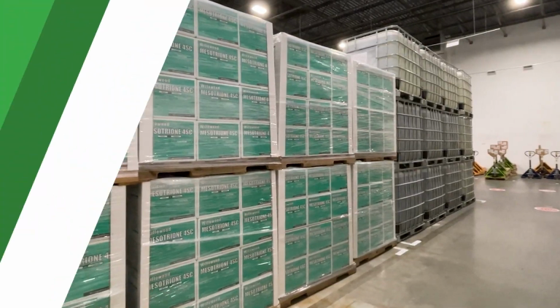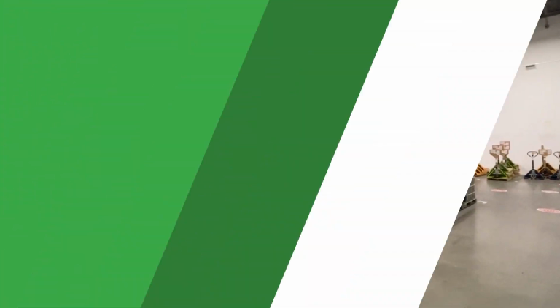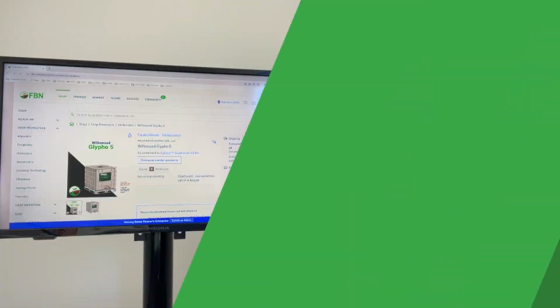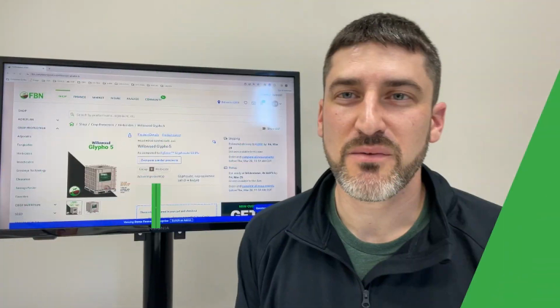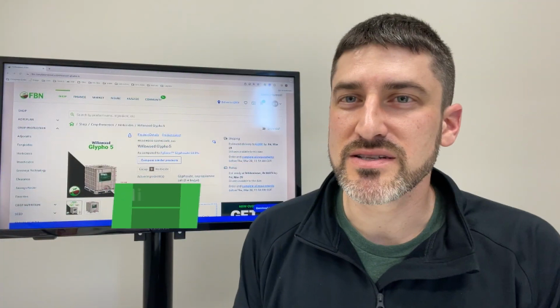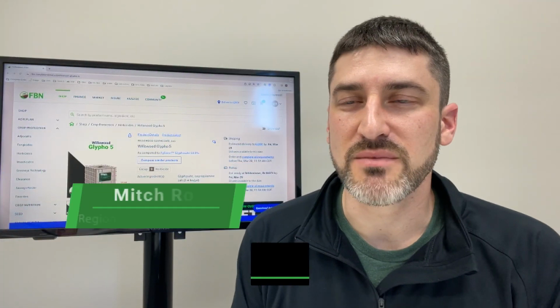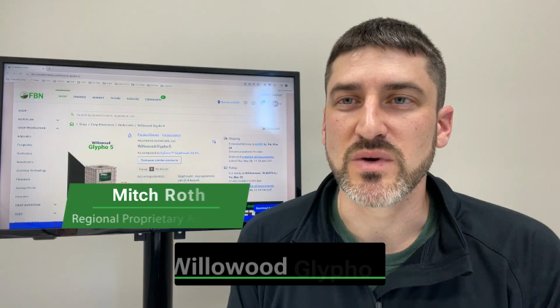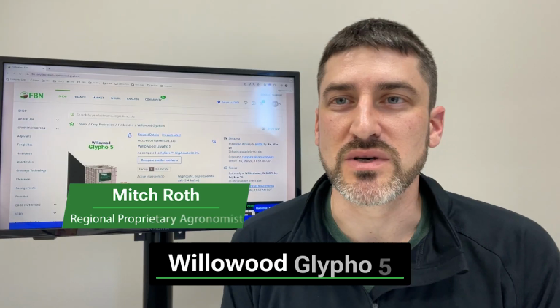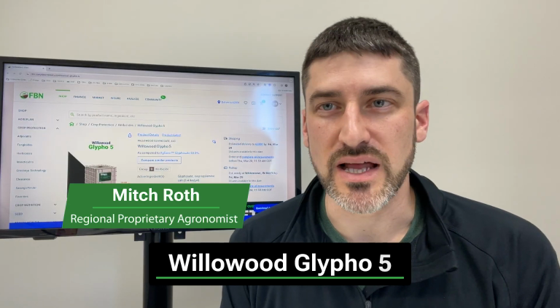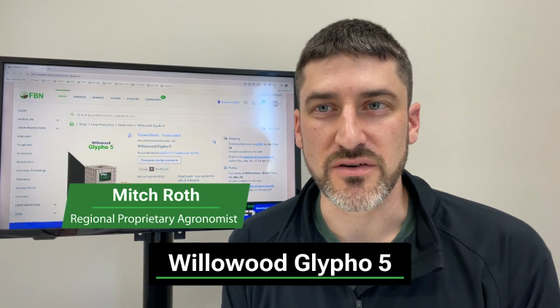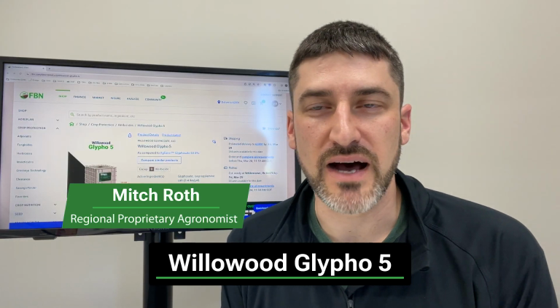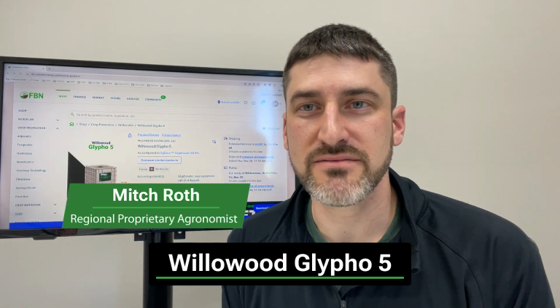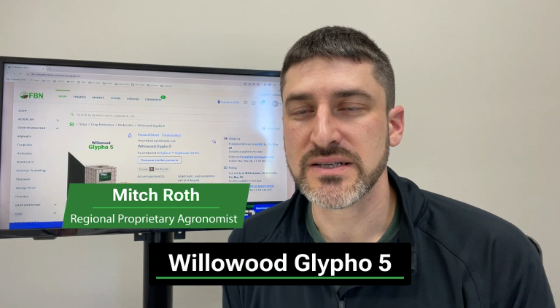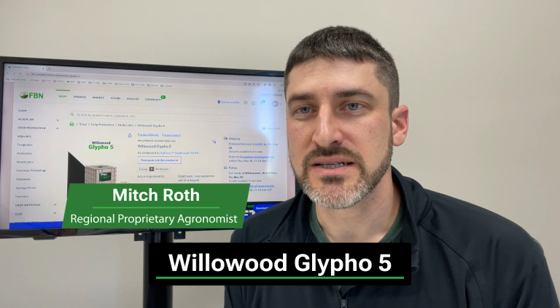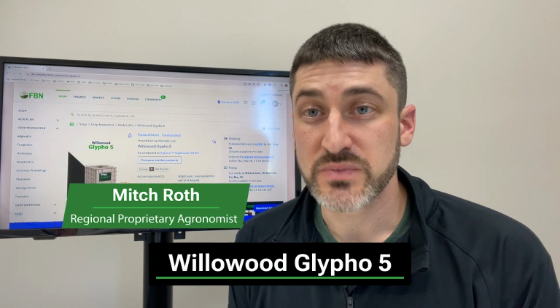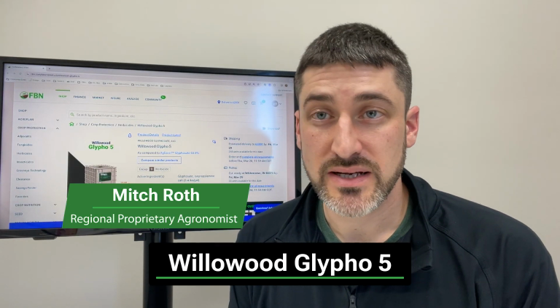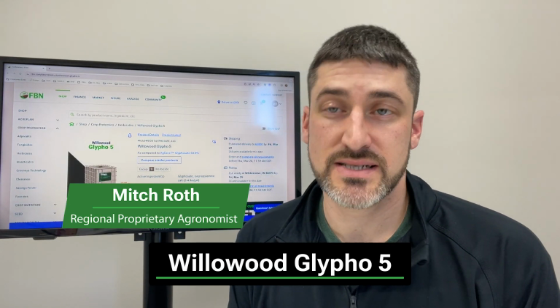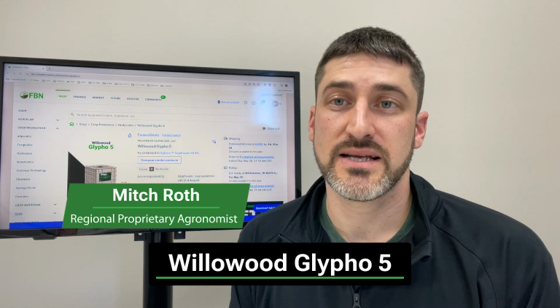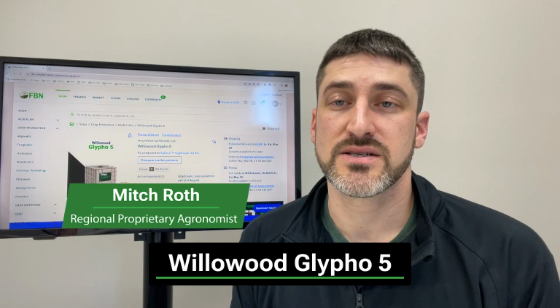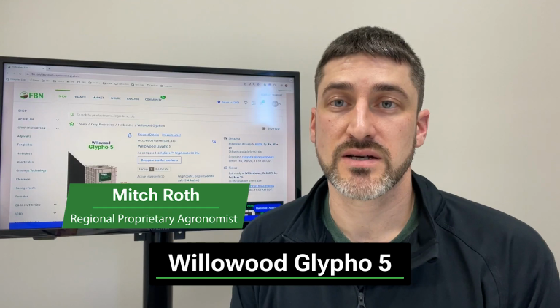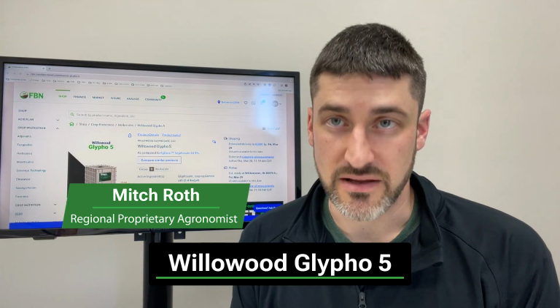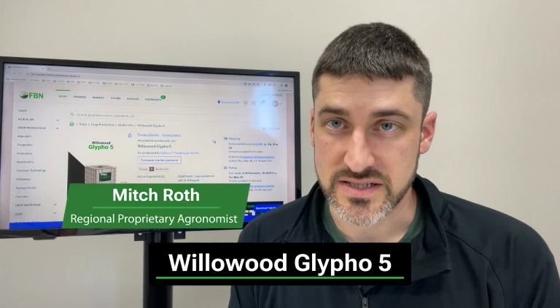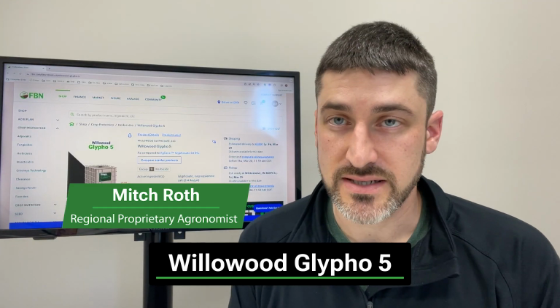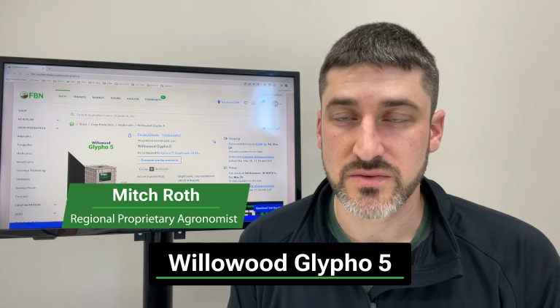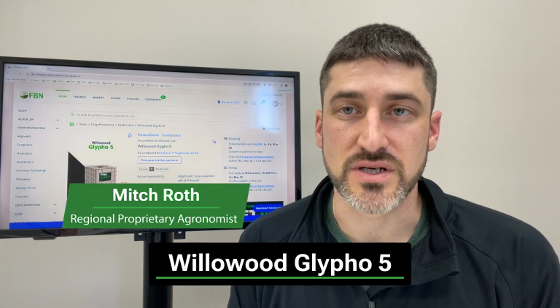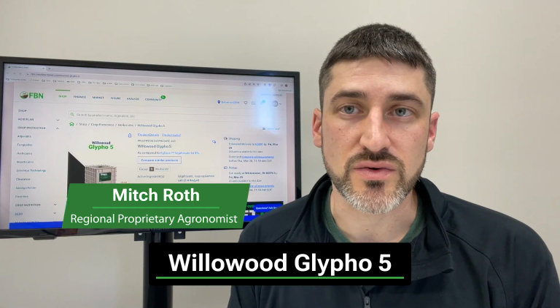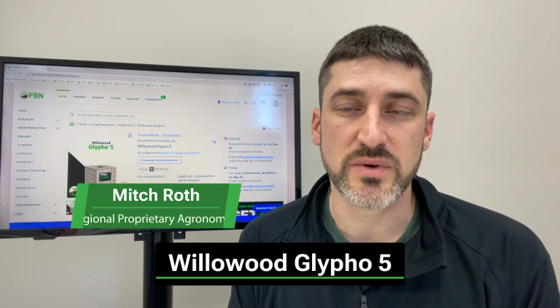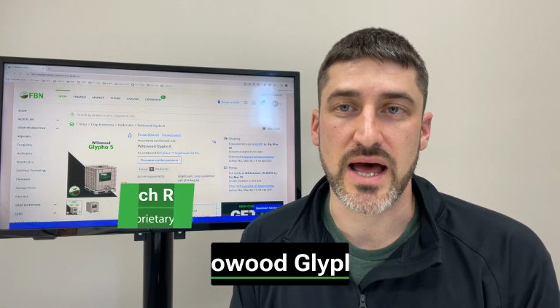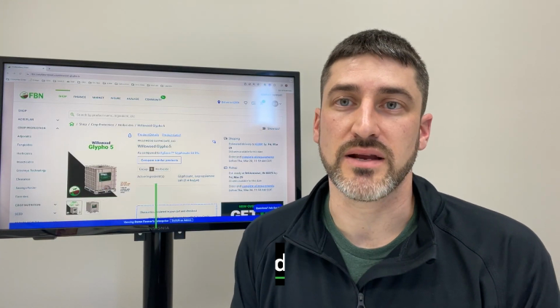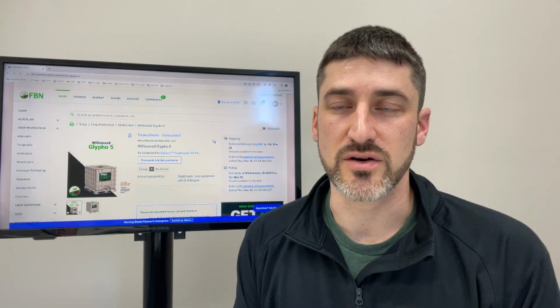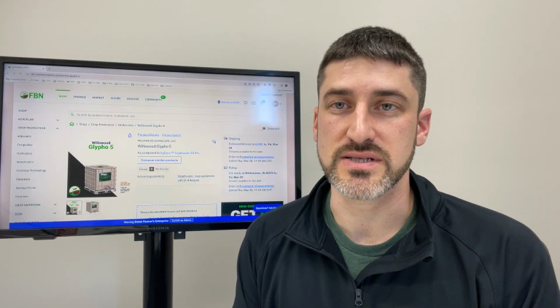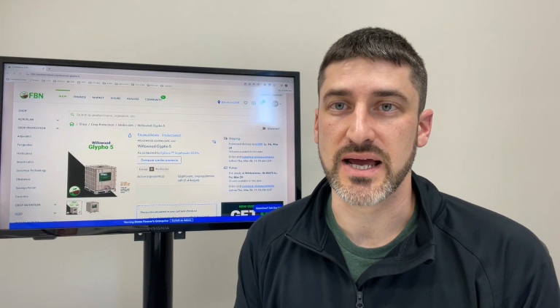Today I want to talk about Willowood Glypho-5. This product contains glyphosate, which is a group 9 herbicide.